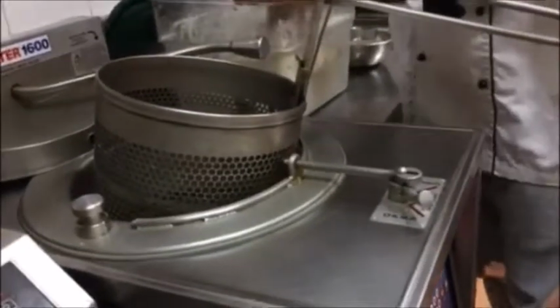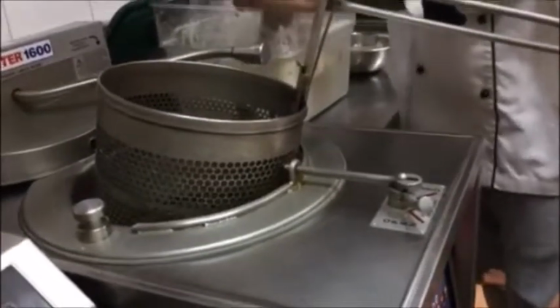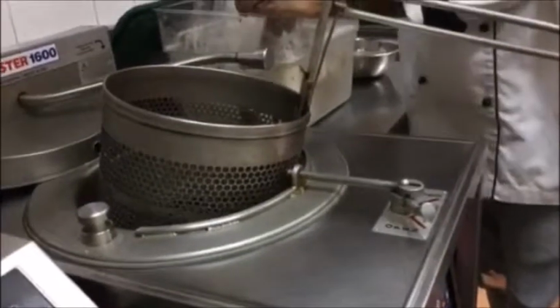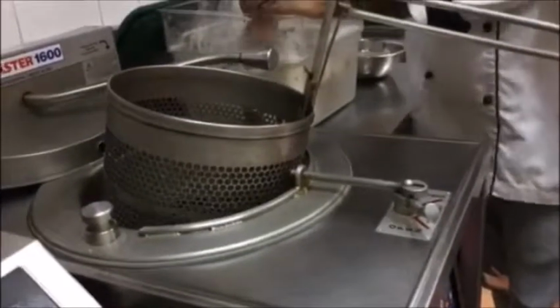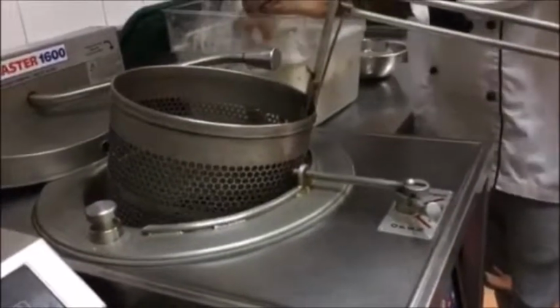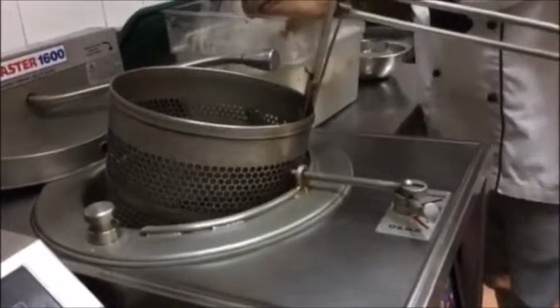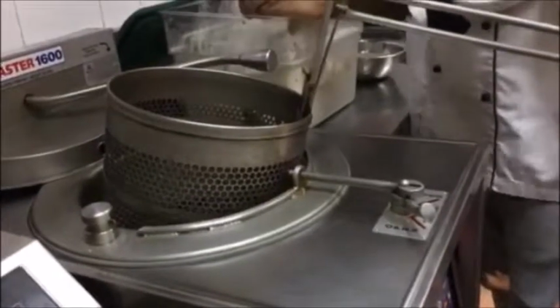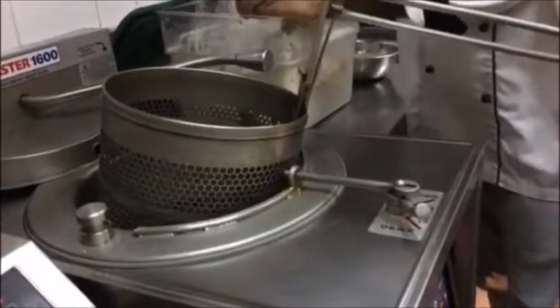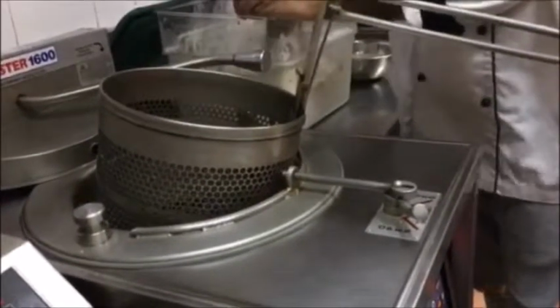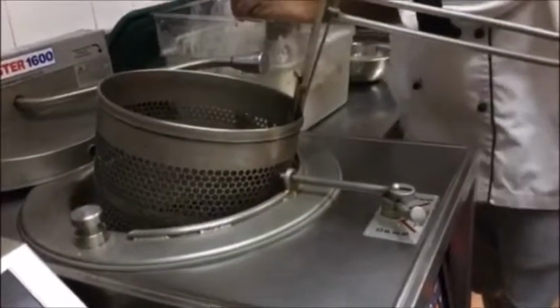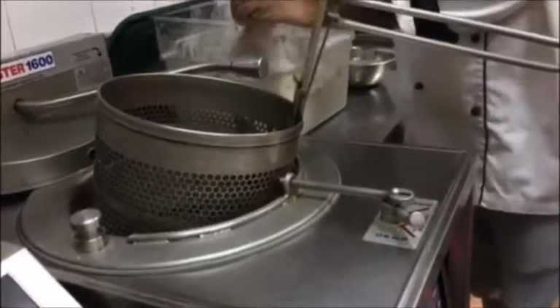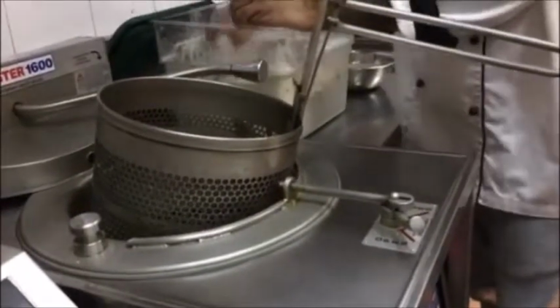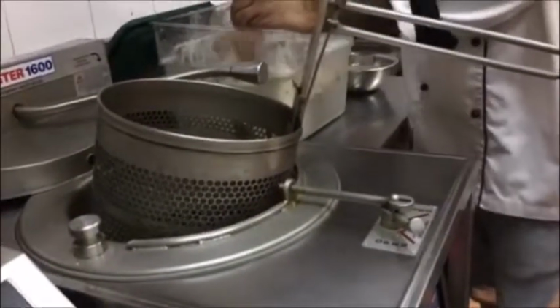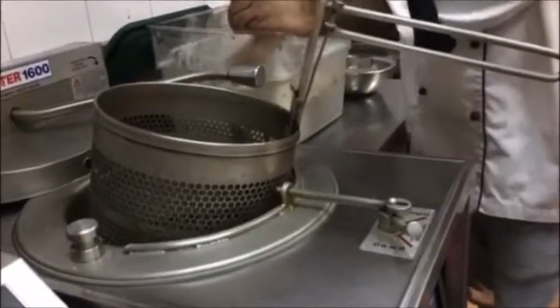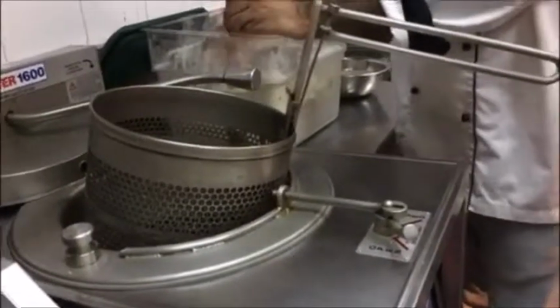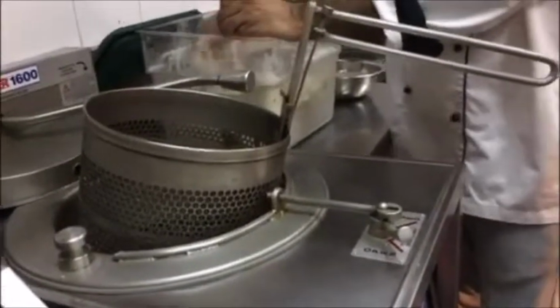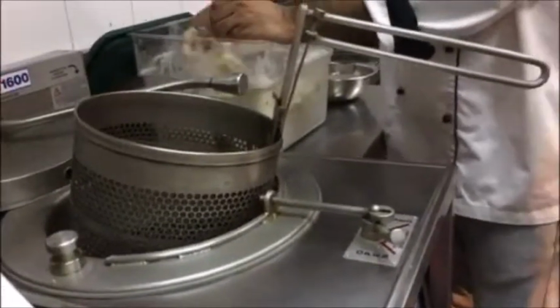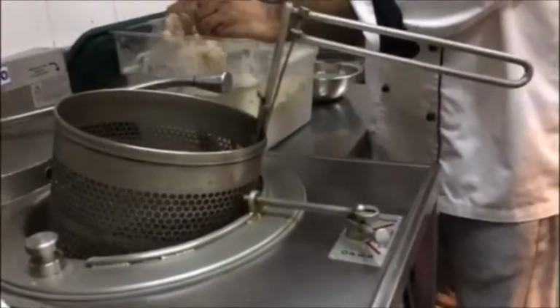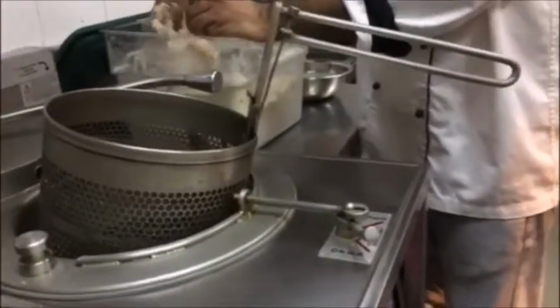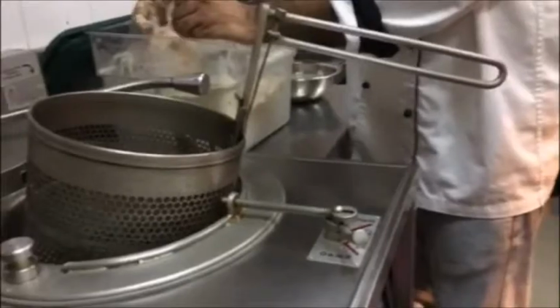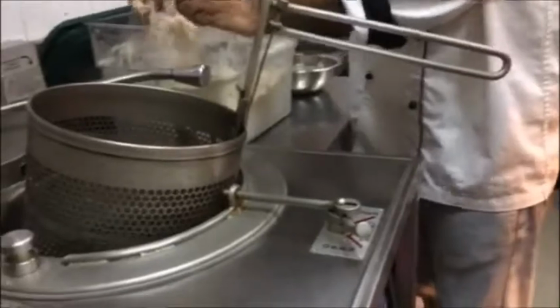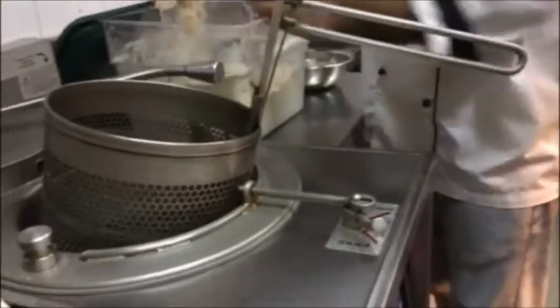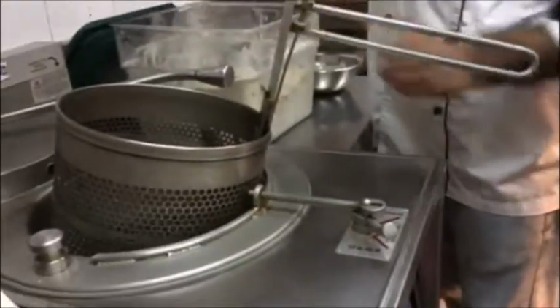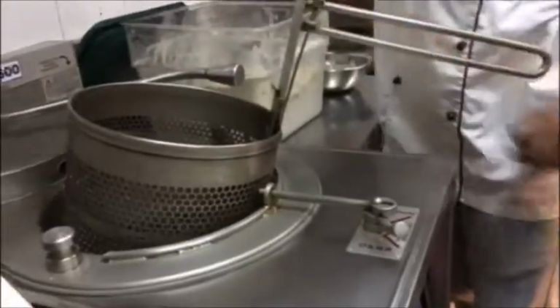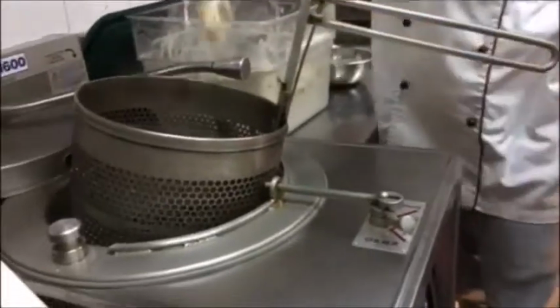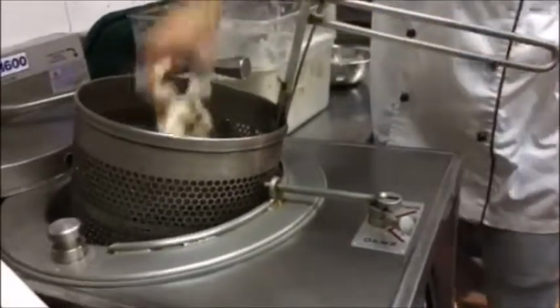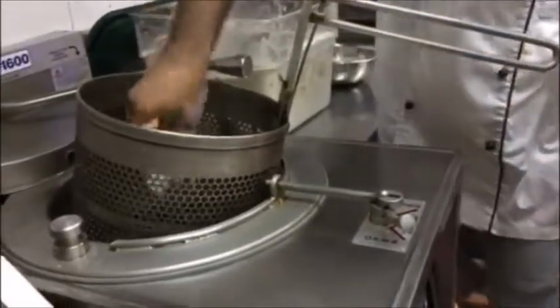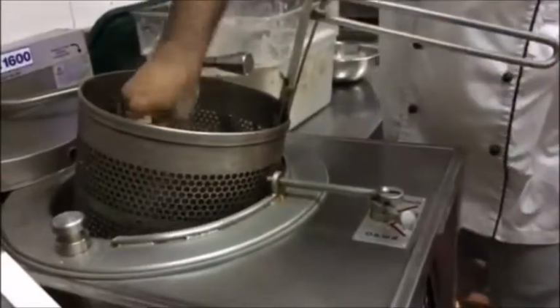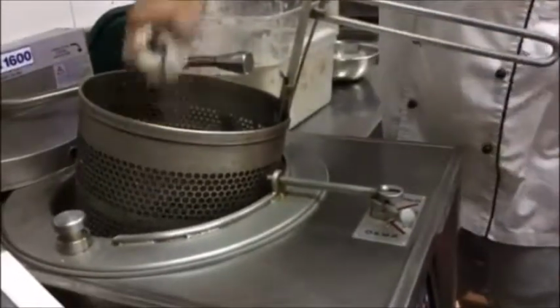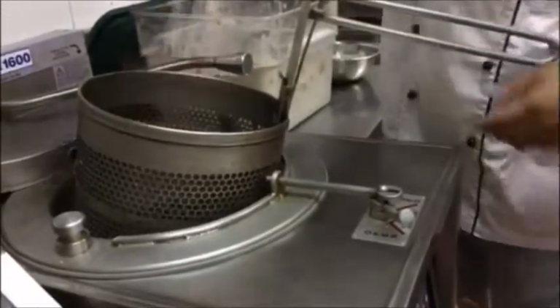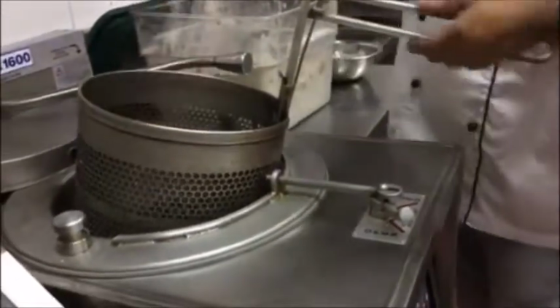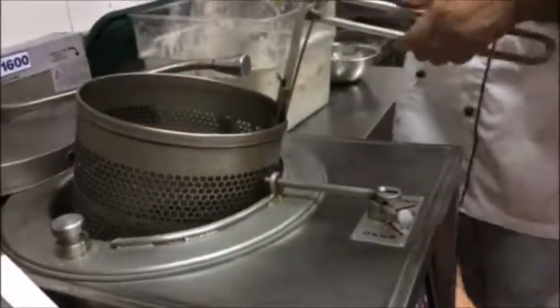You know, we are cooking rice at home with a pressure cooker. Yeah, right. The same thing with the fryer.